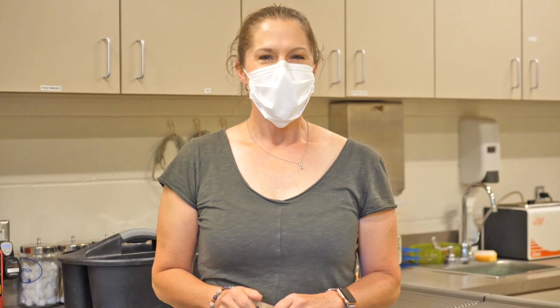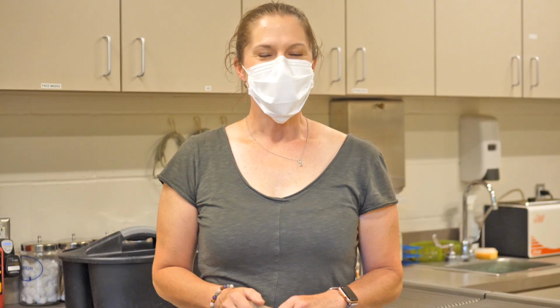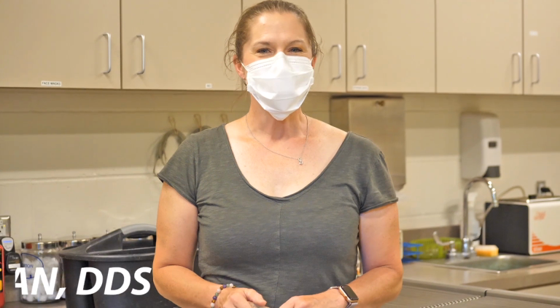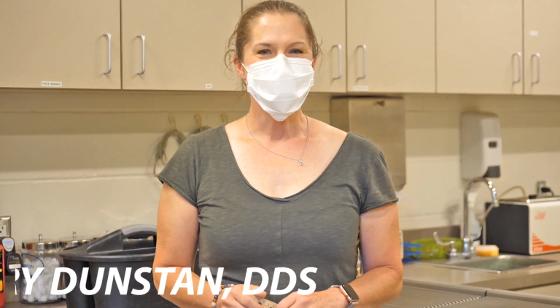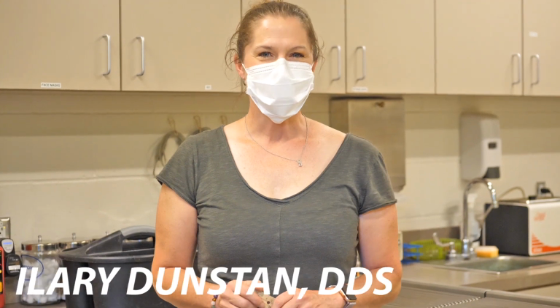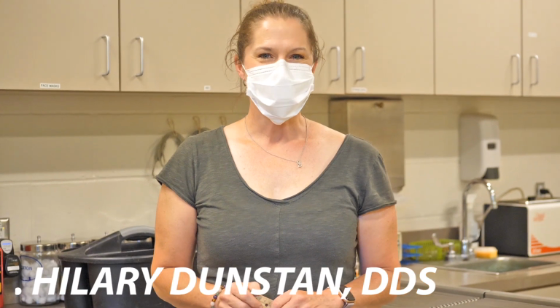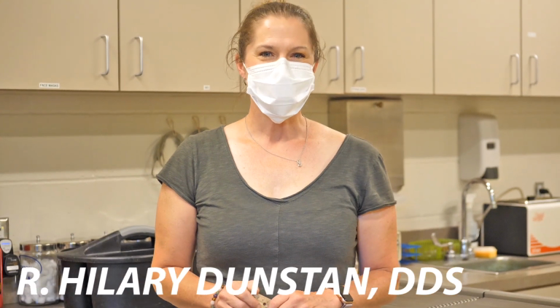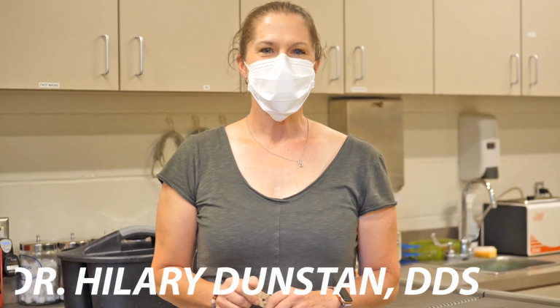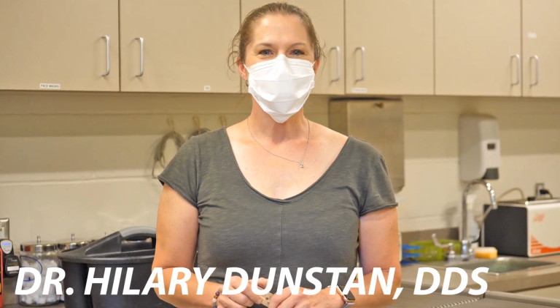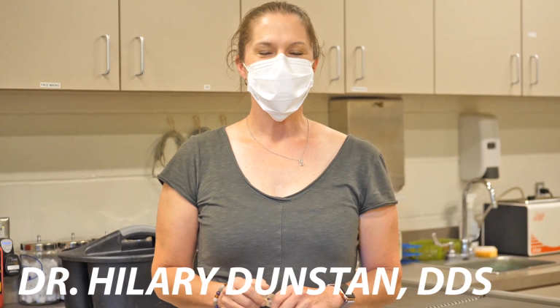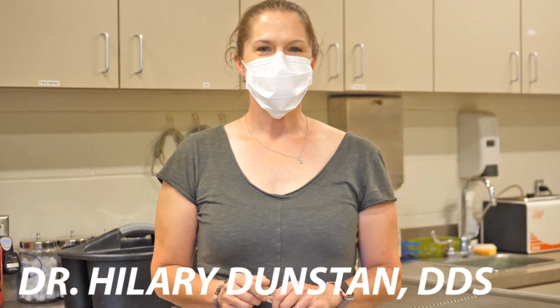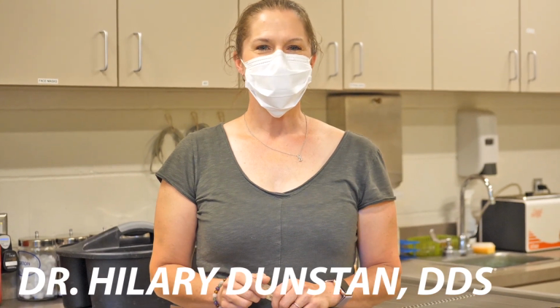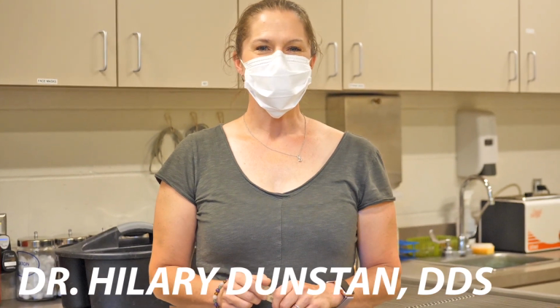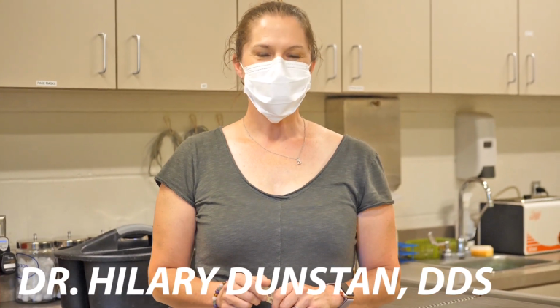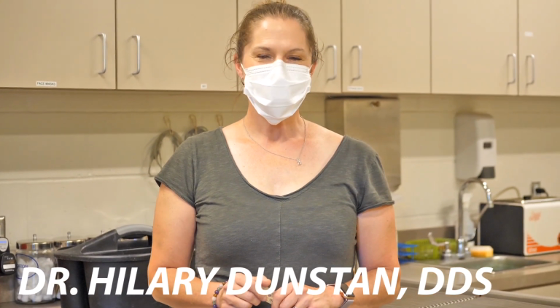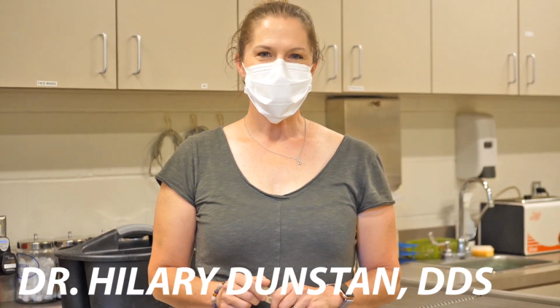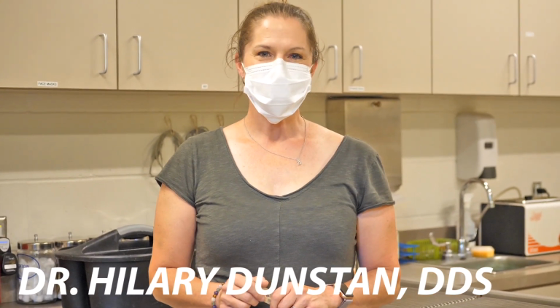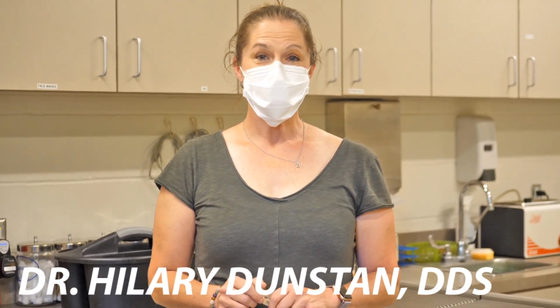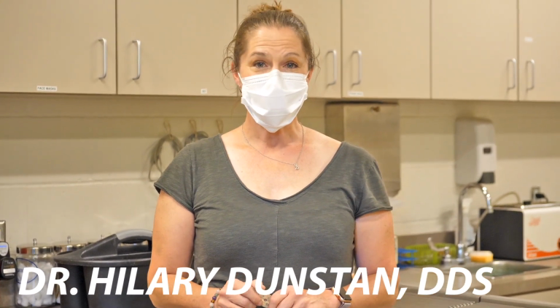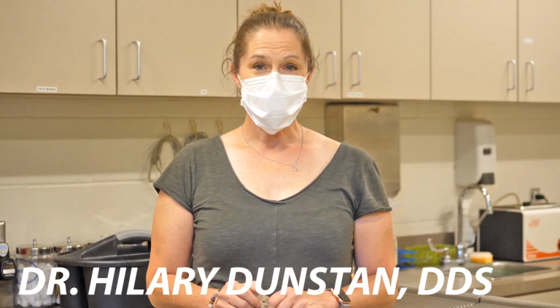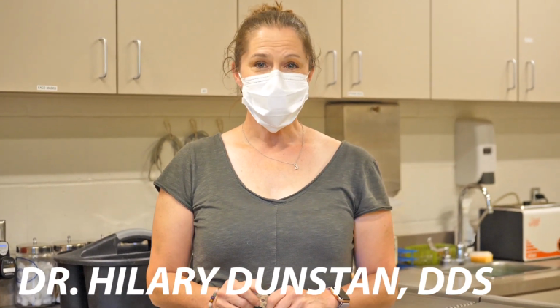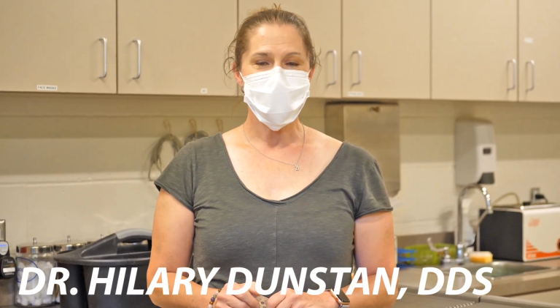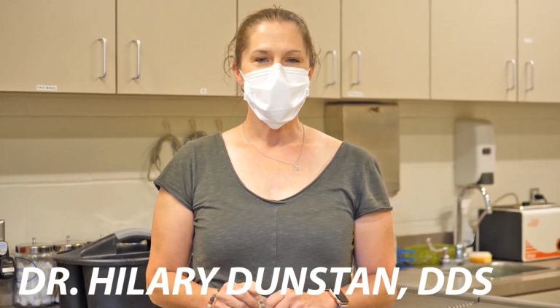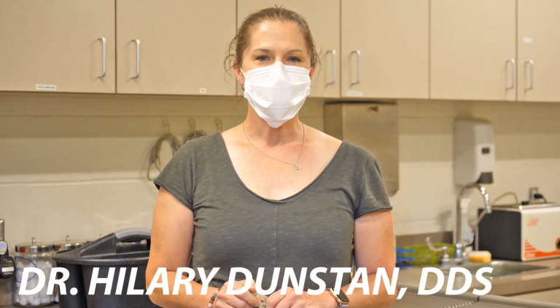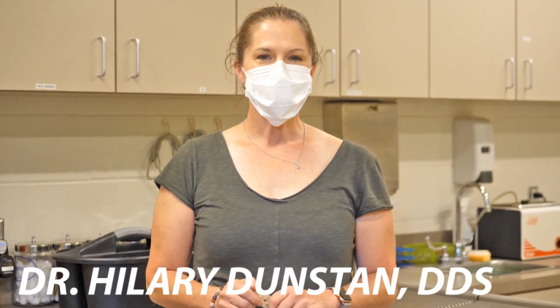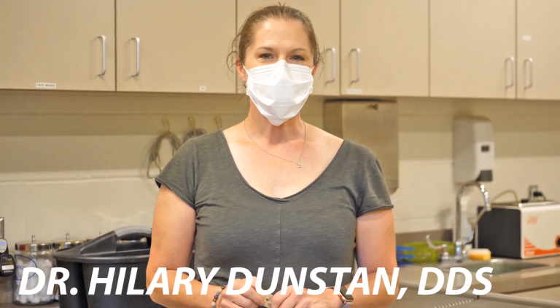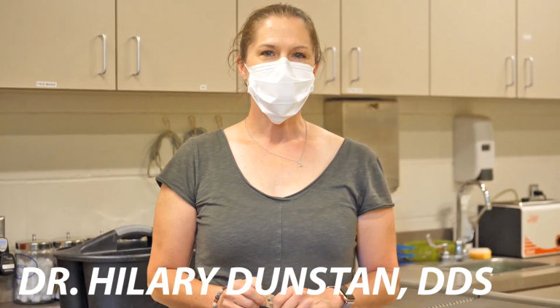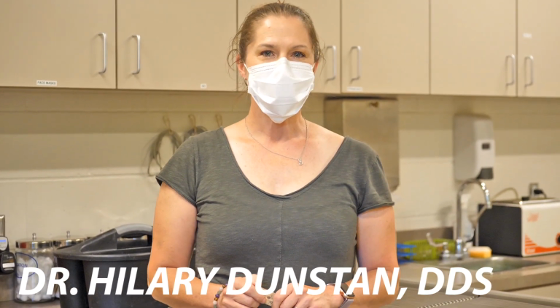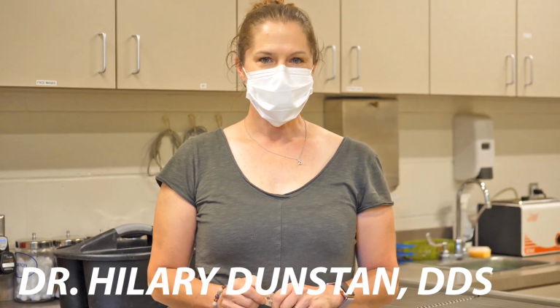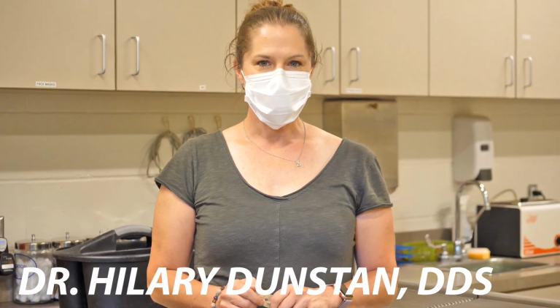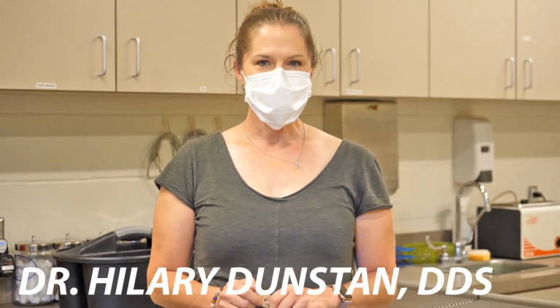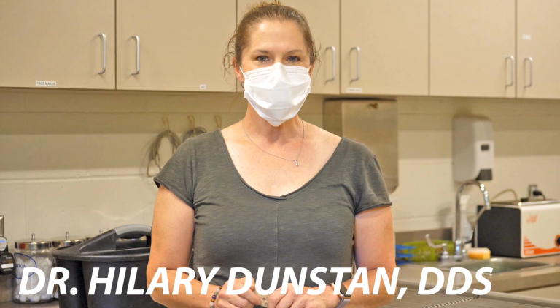Hi, I'm Hilary Dunston. I'm one of the Friends of Zoo Boise board members and I'm also a local endodontist.